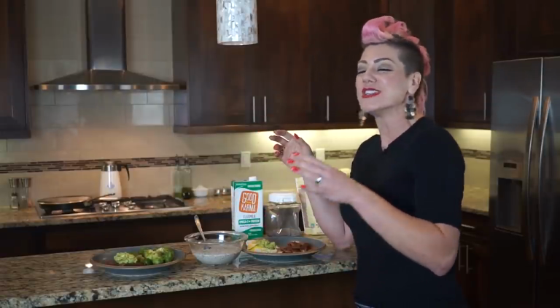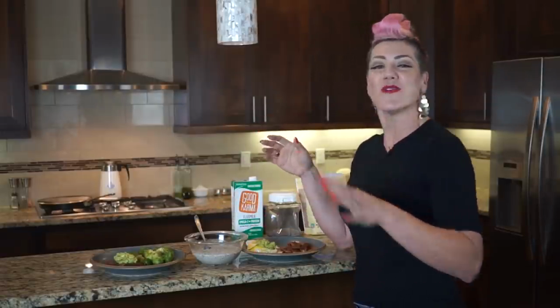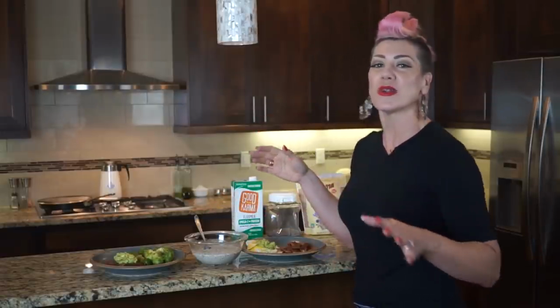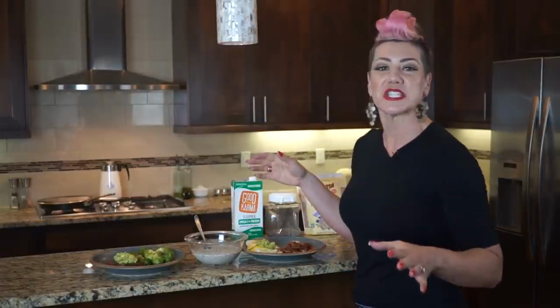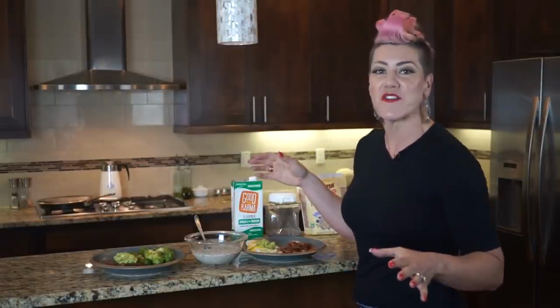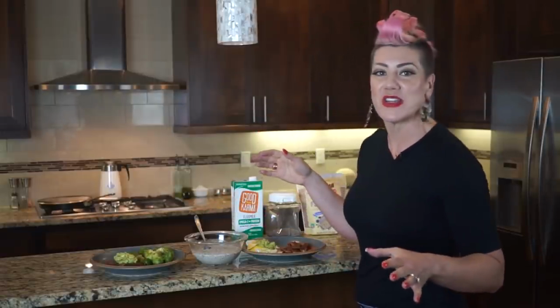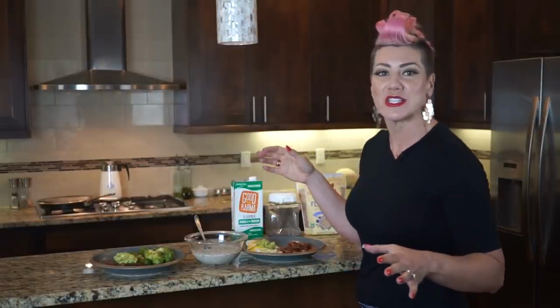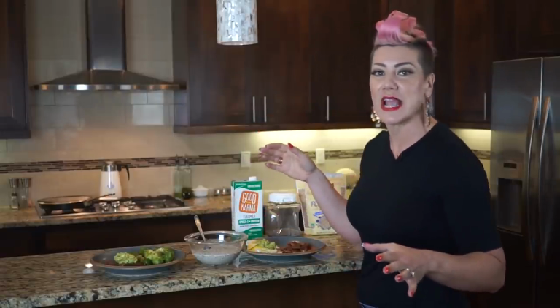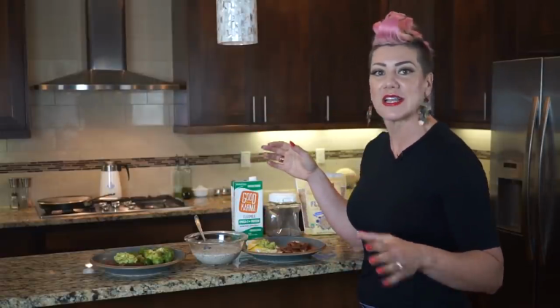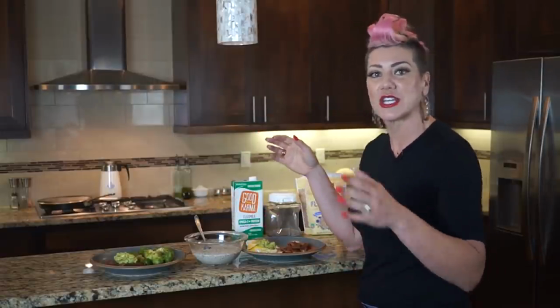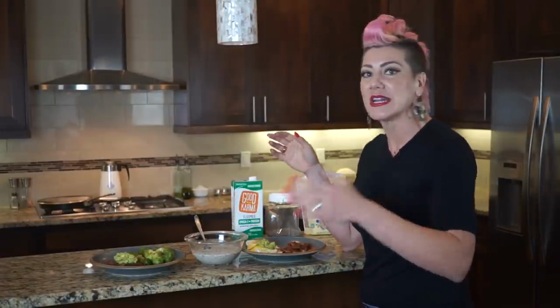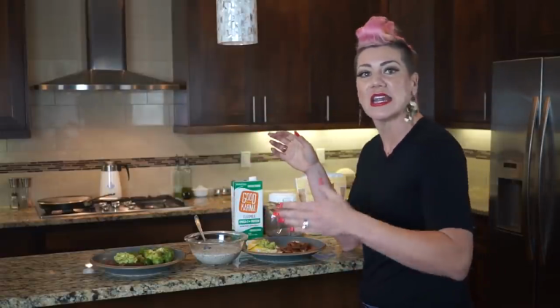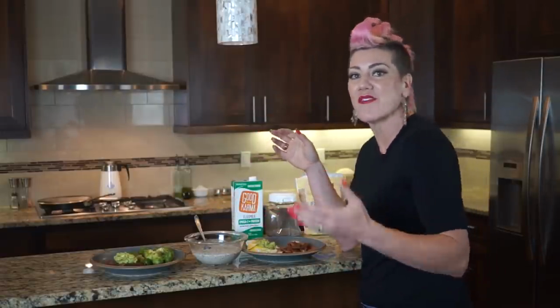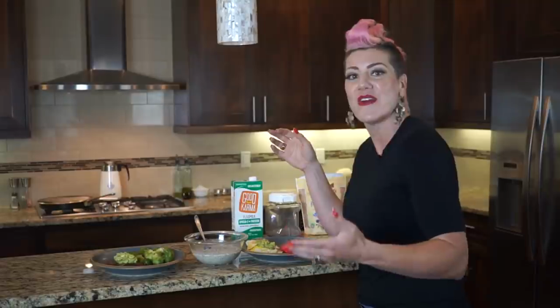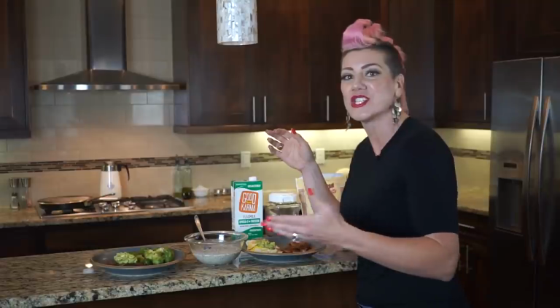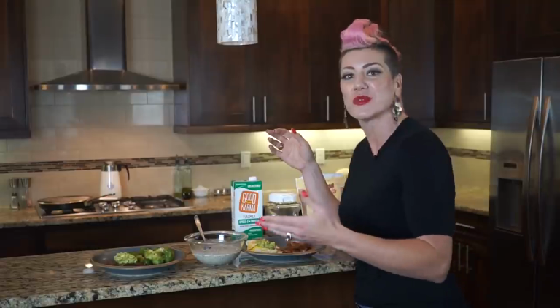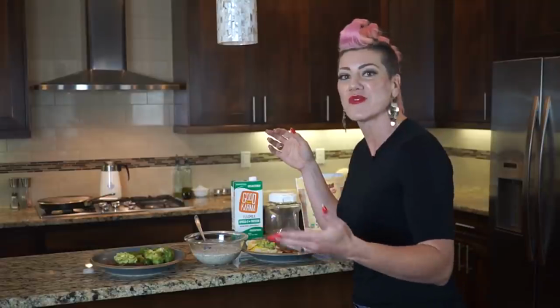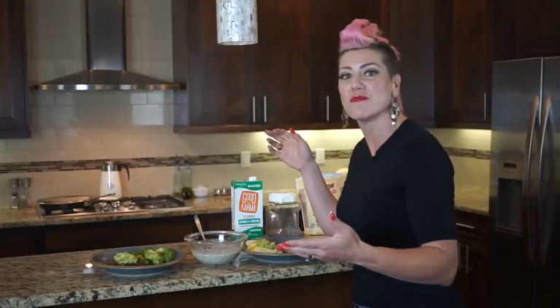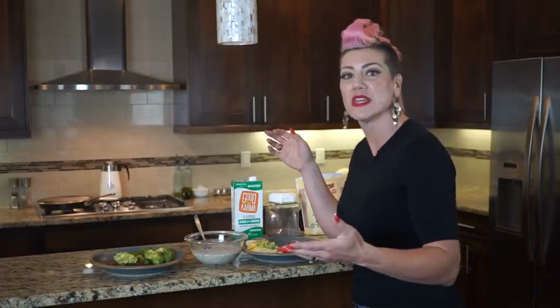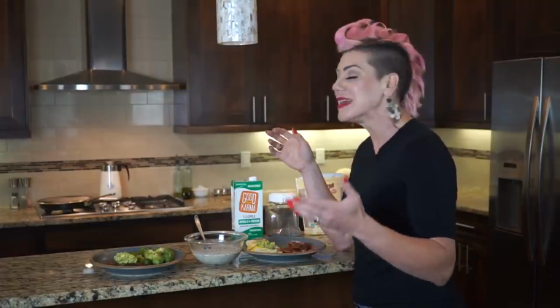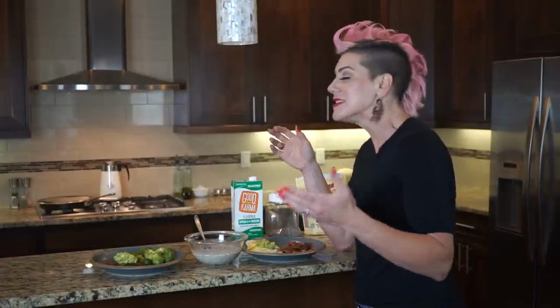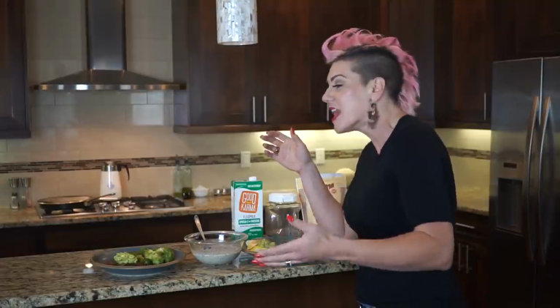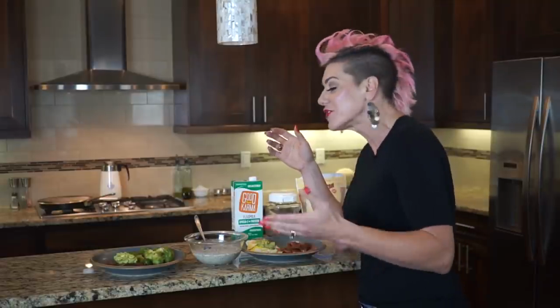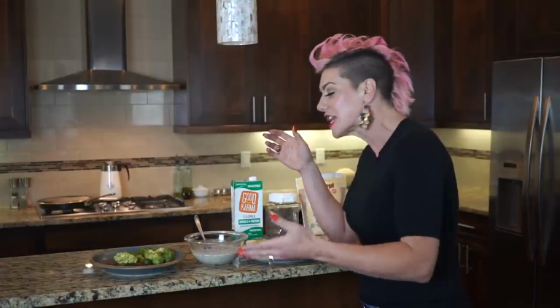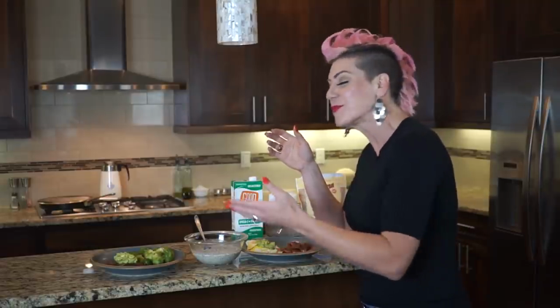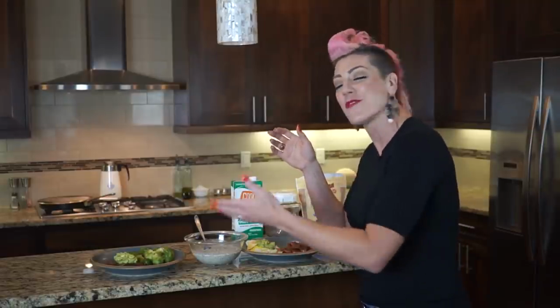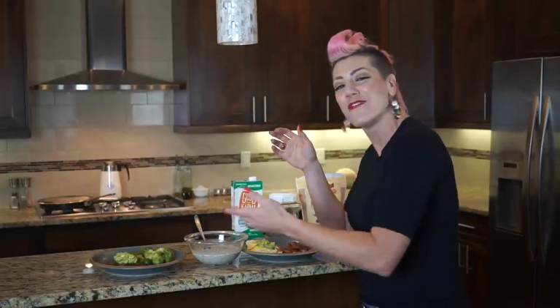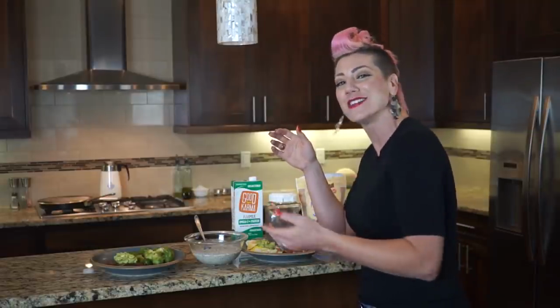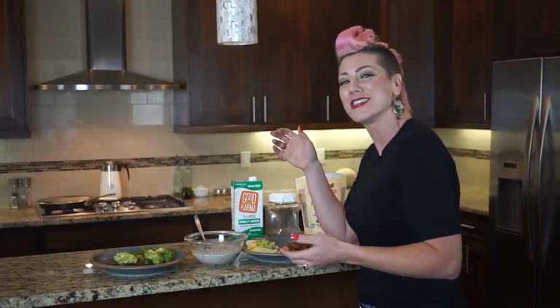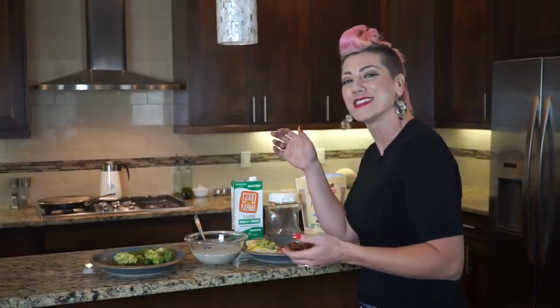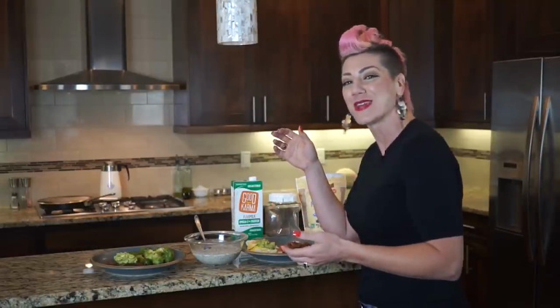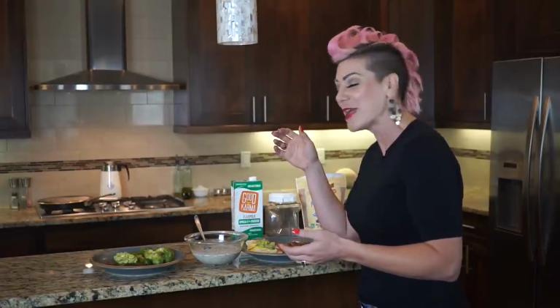You never want to skip veggies. You're going to need to have a veggie with every meal. Never skip your veggies.